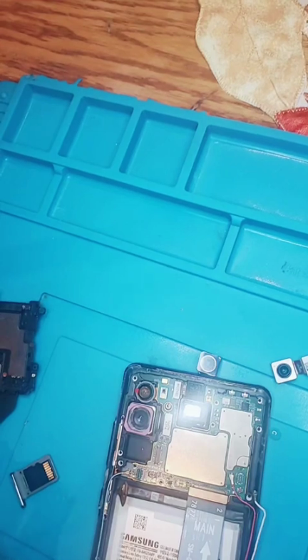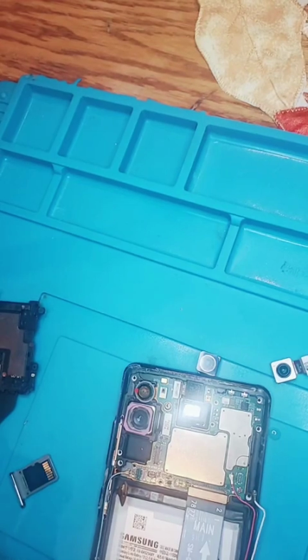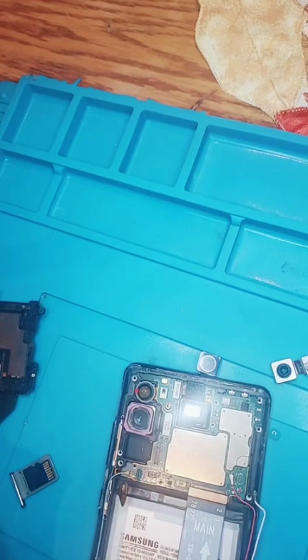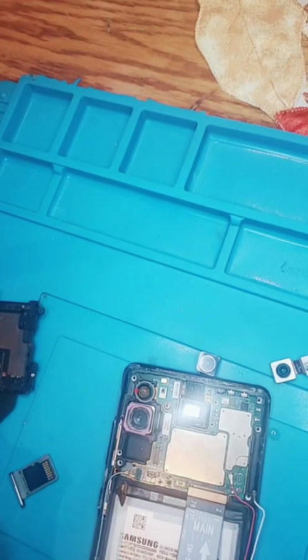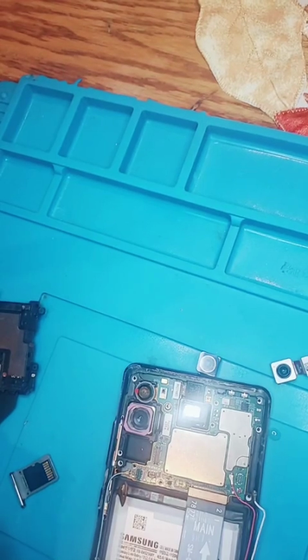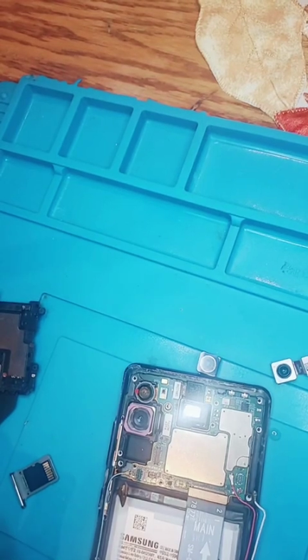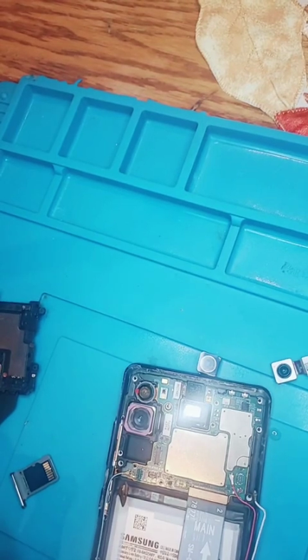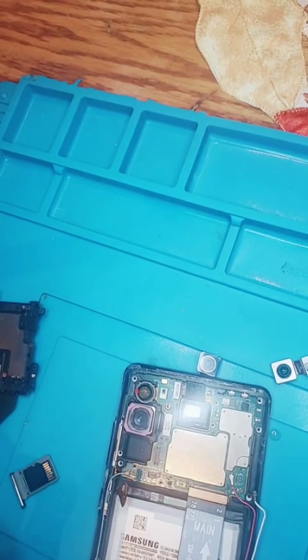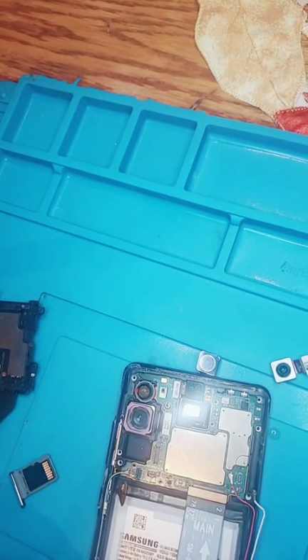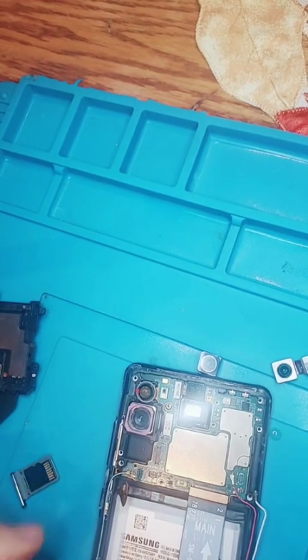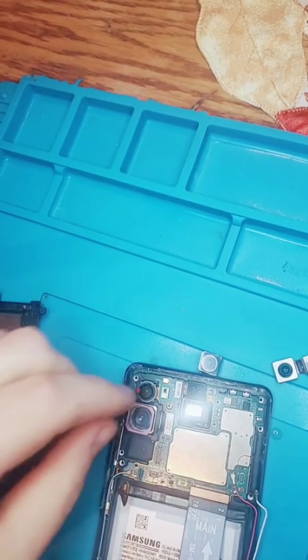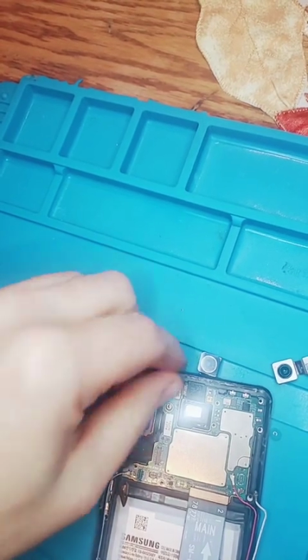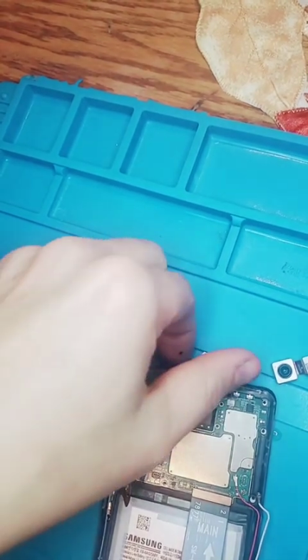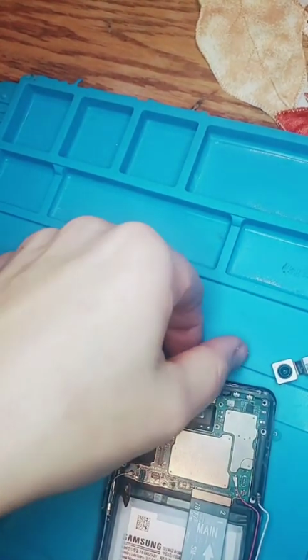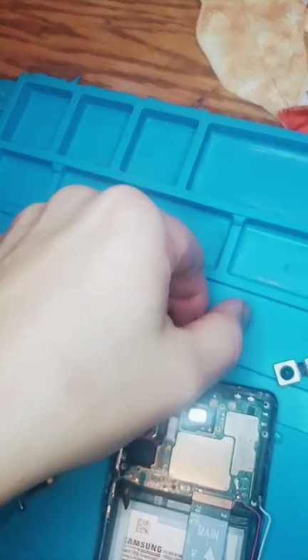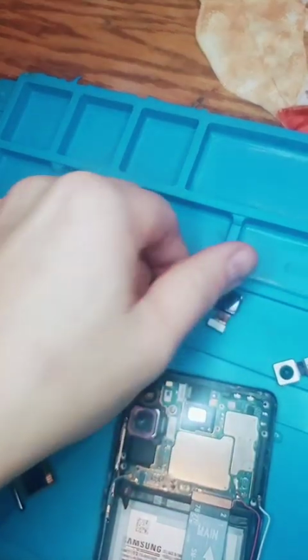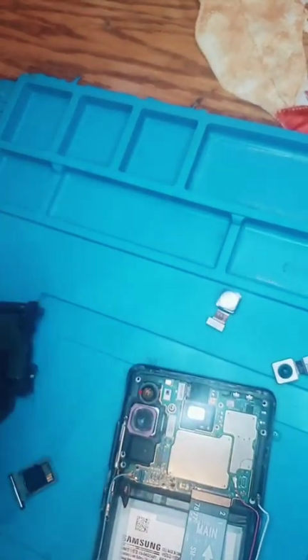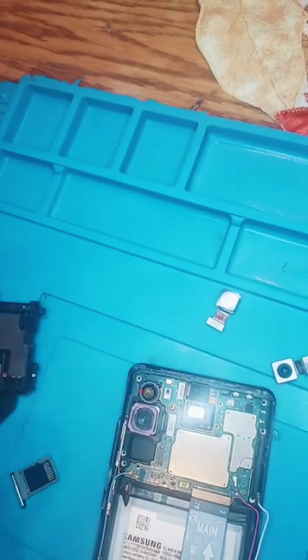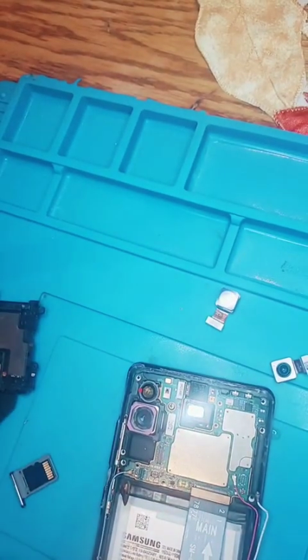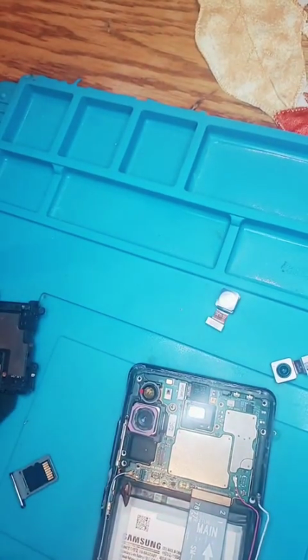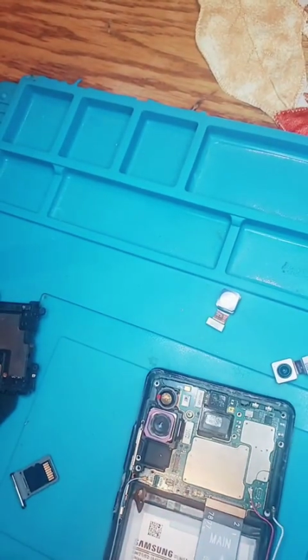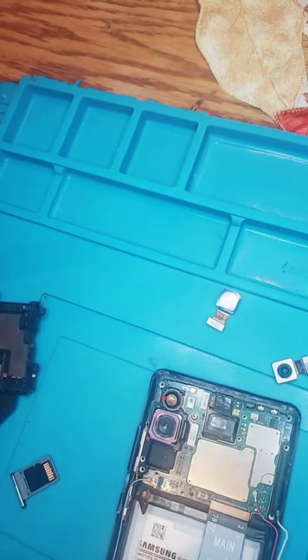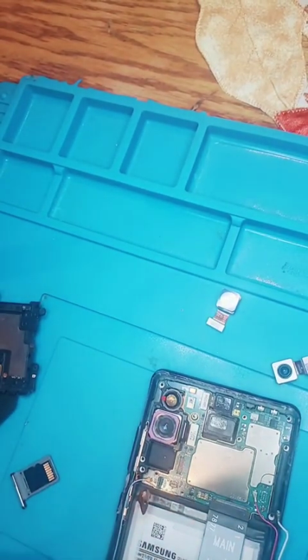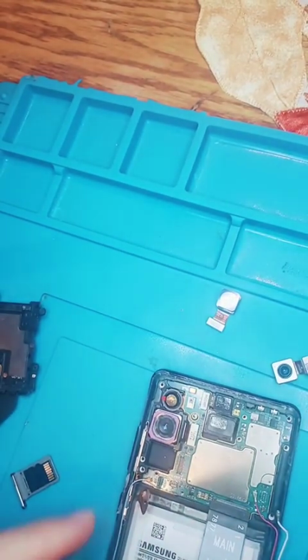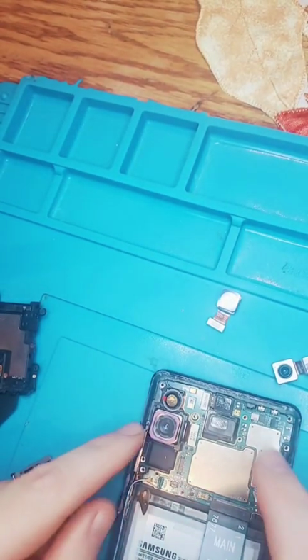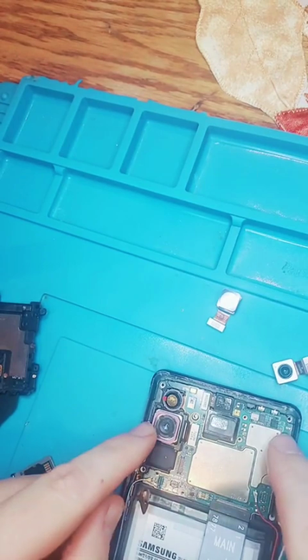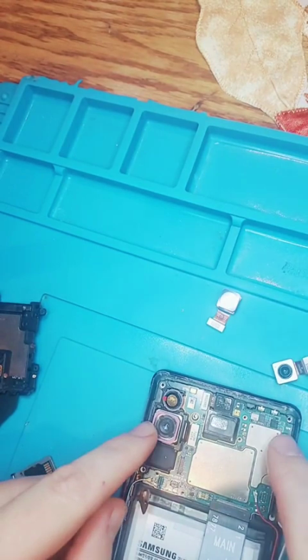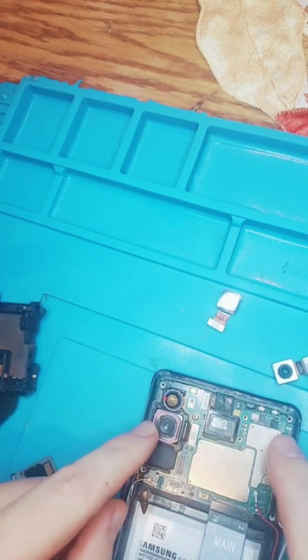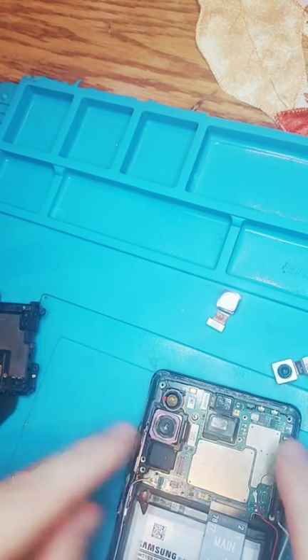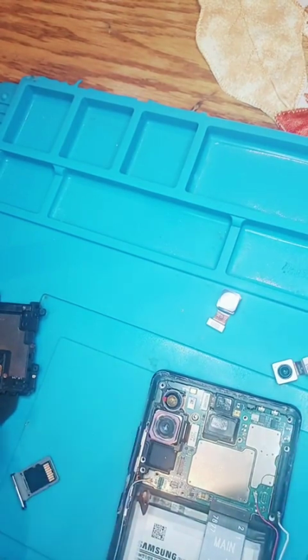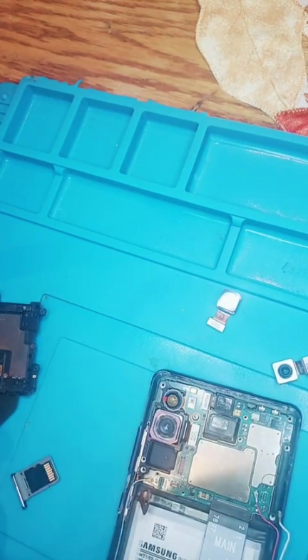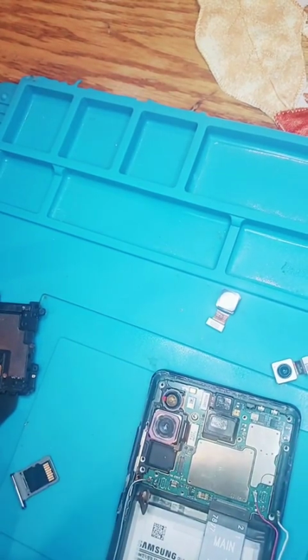So we got a little camera glitch. Sorry about that. This is where we're at right now. We have to take the board out to get to it.